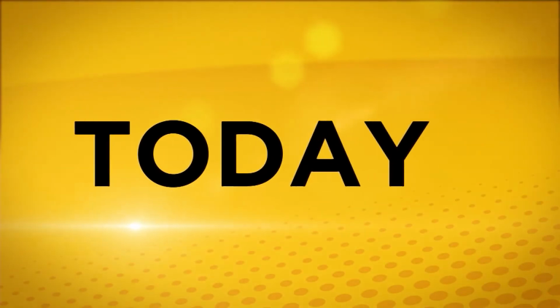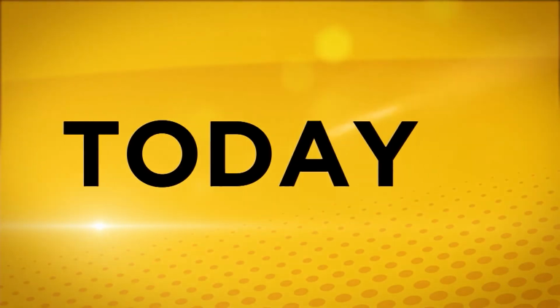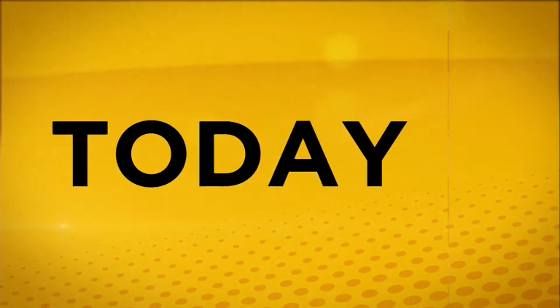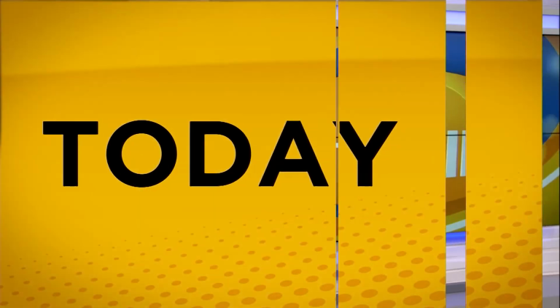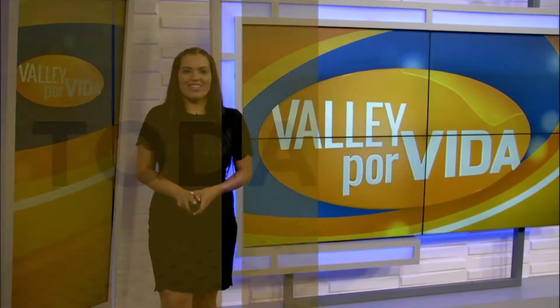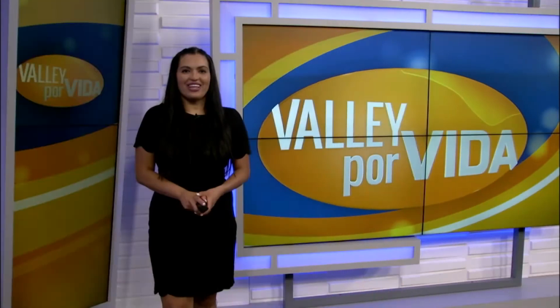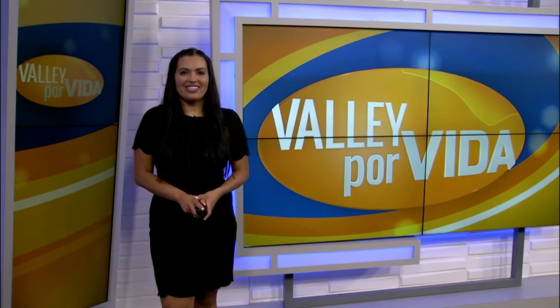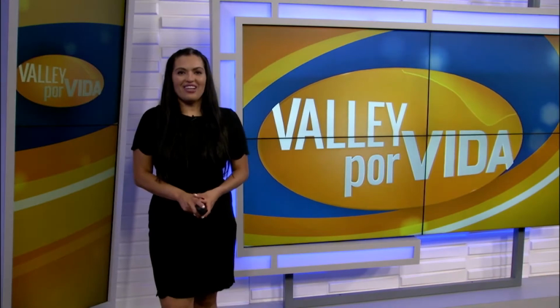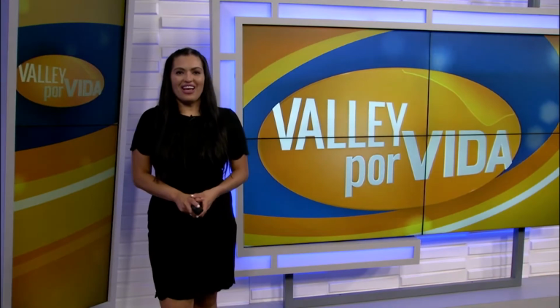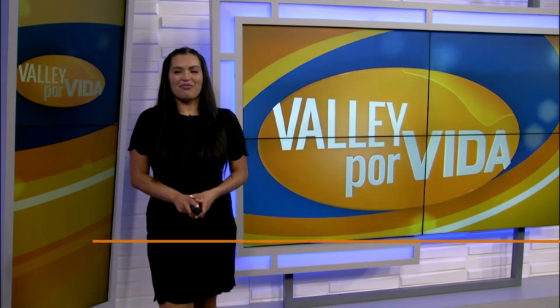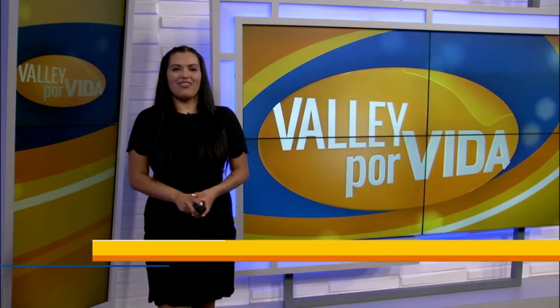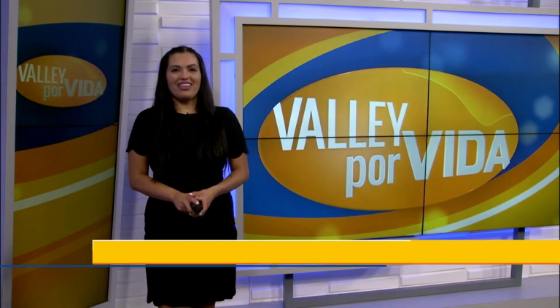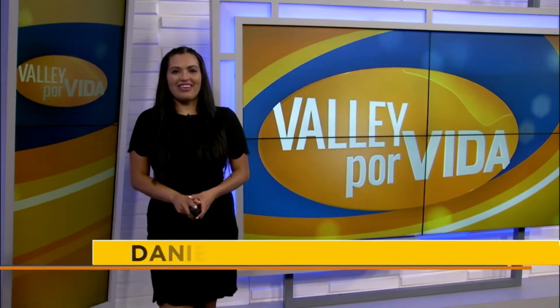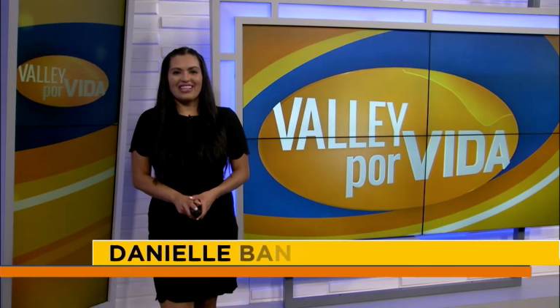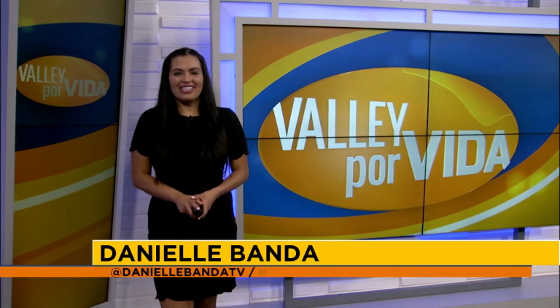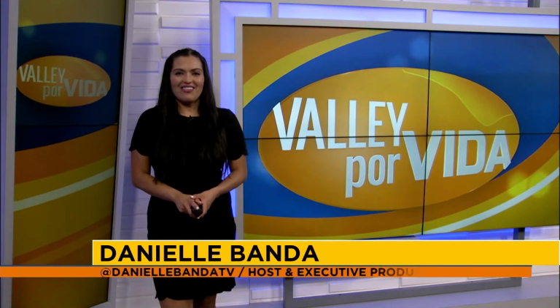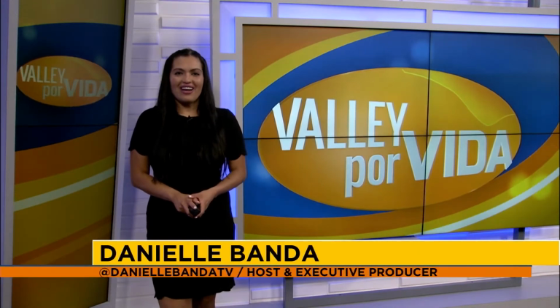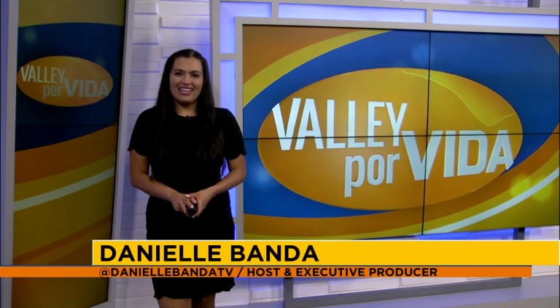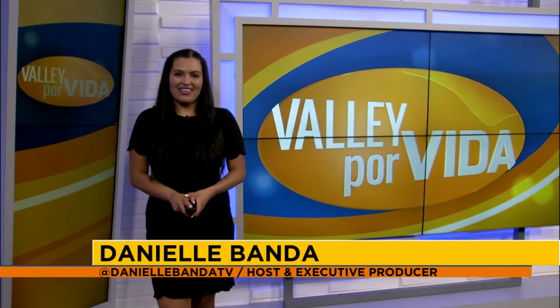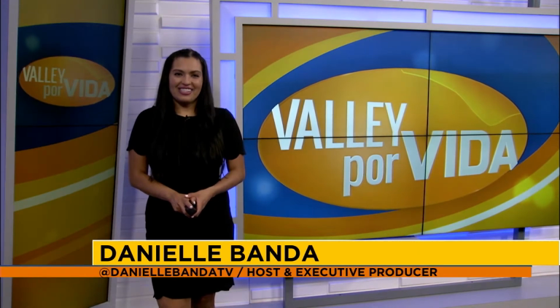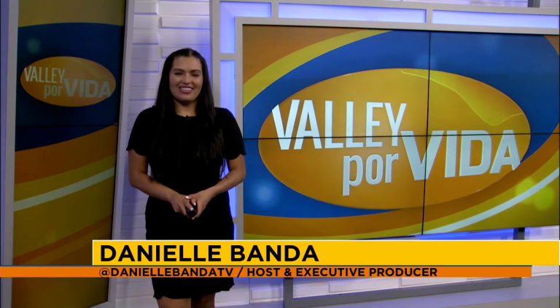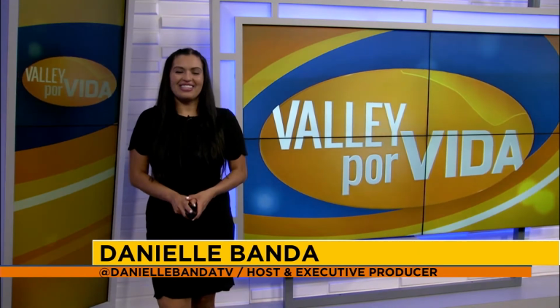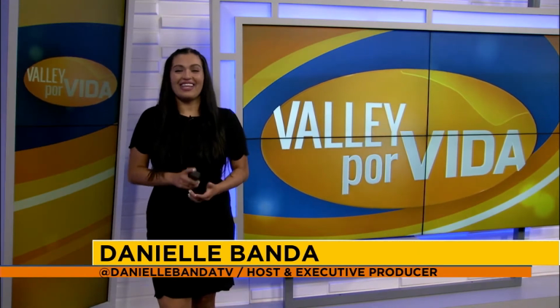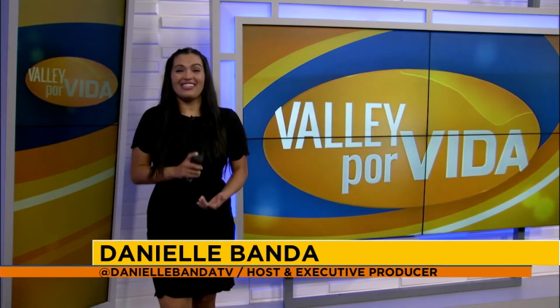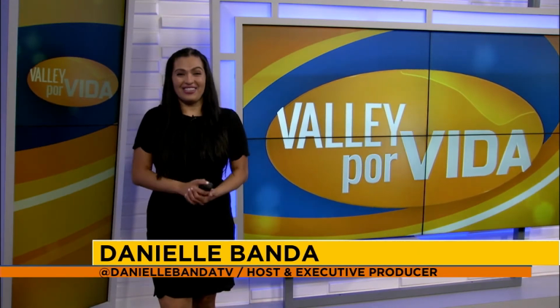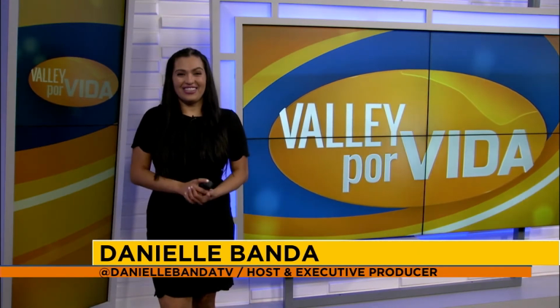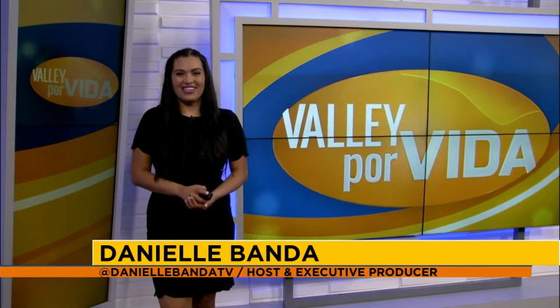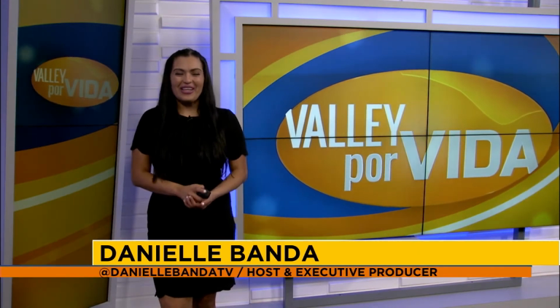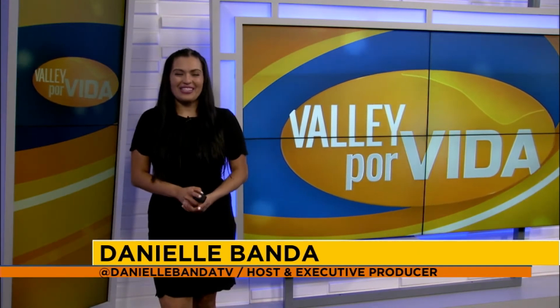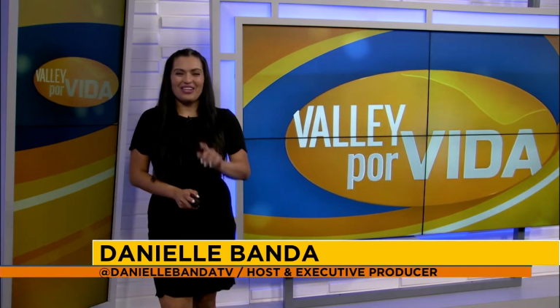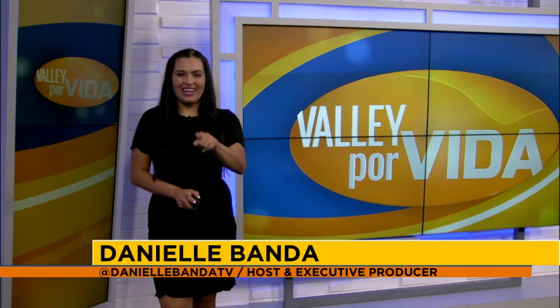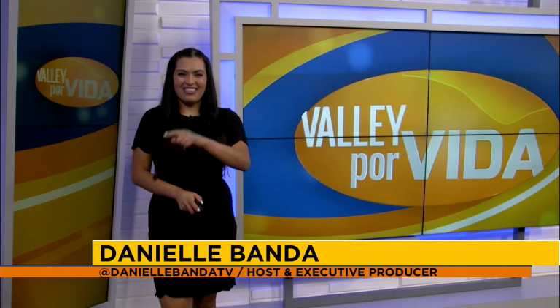Hey there RGV! Today on Valle Por Vida, there's a lot to cover as always, so let's get to it. The show begins right now.